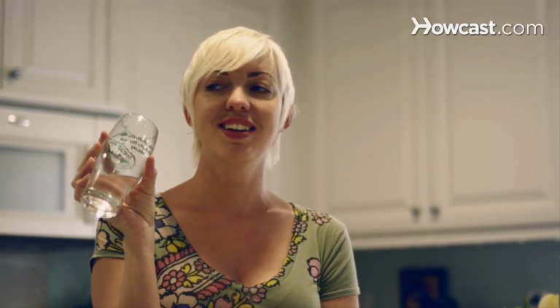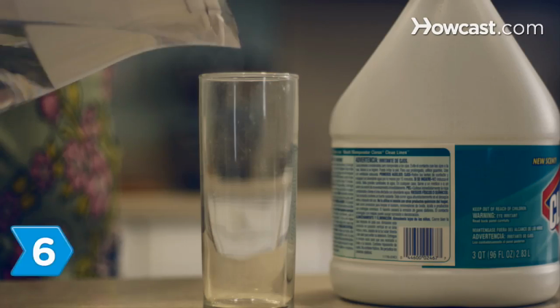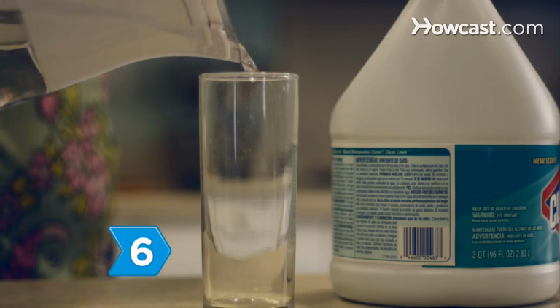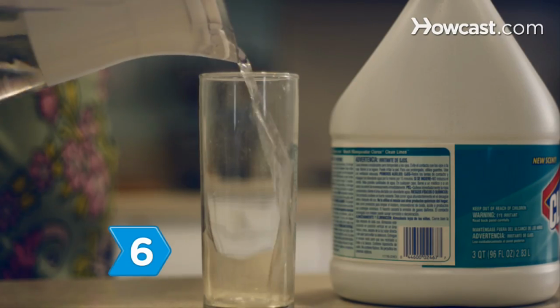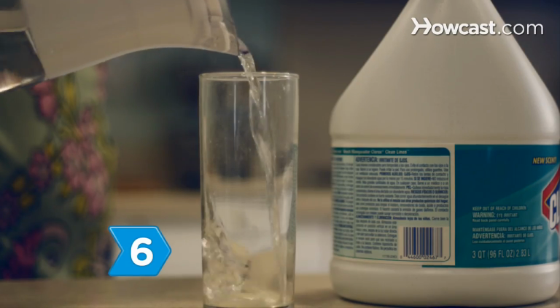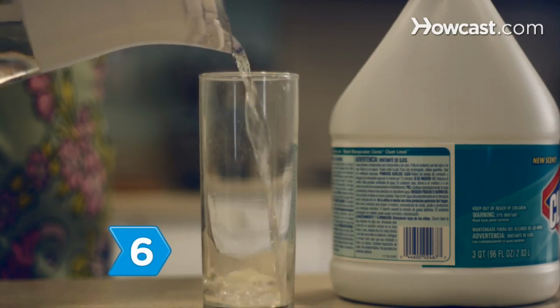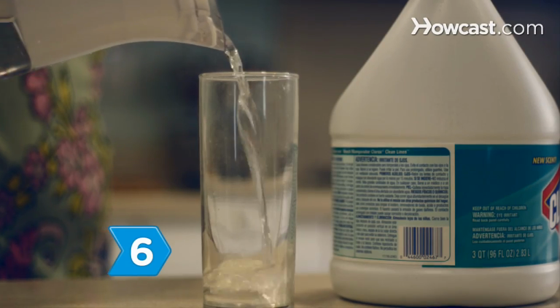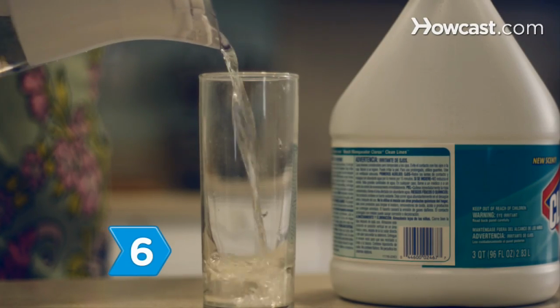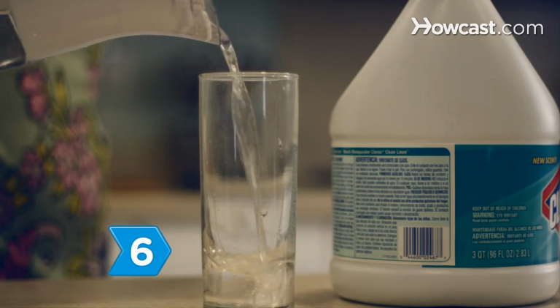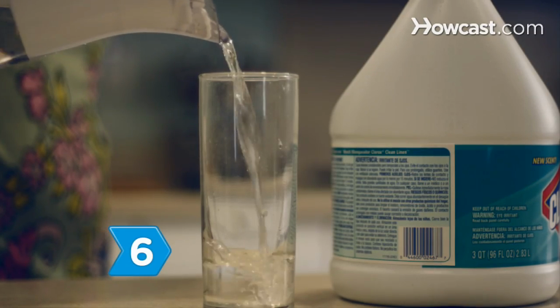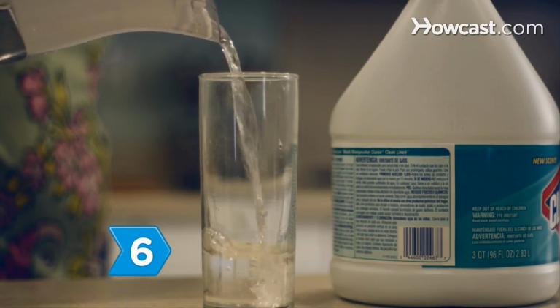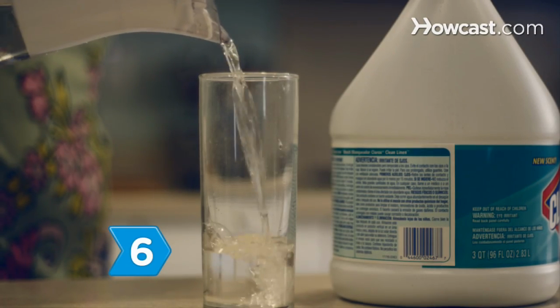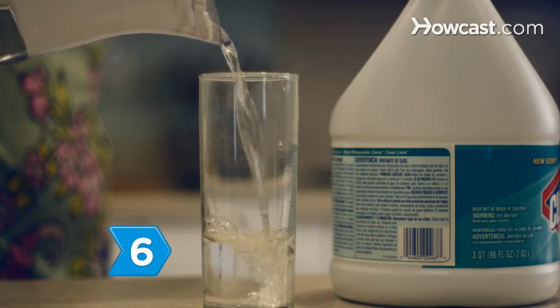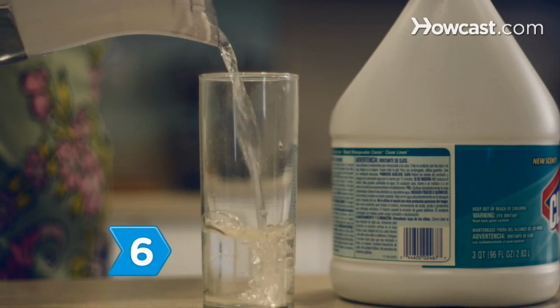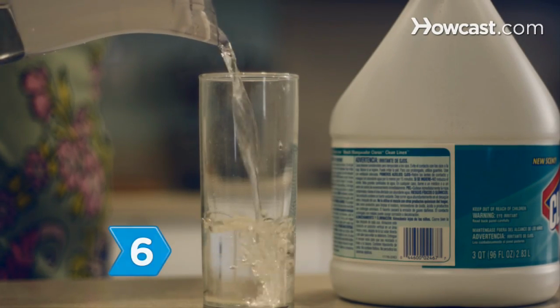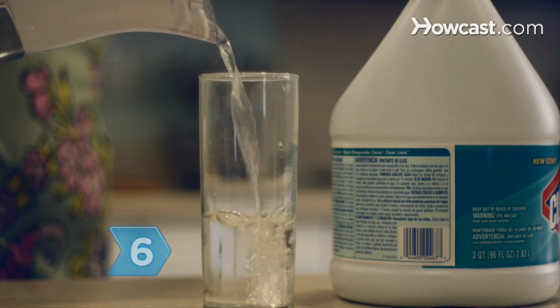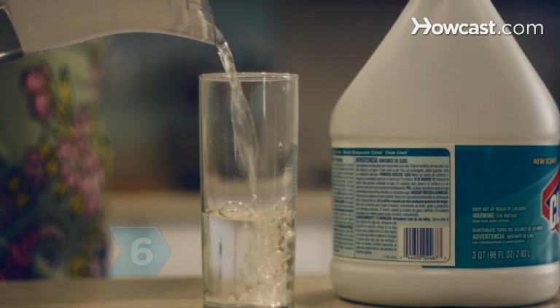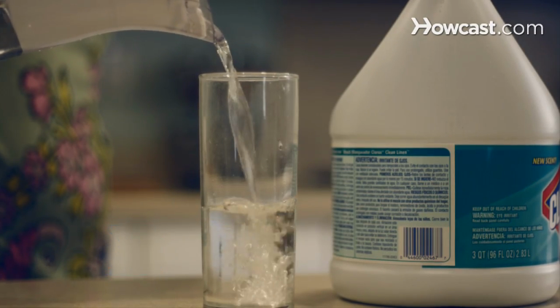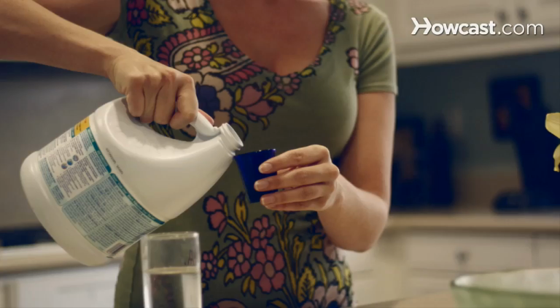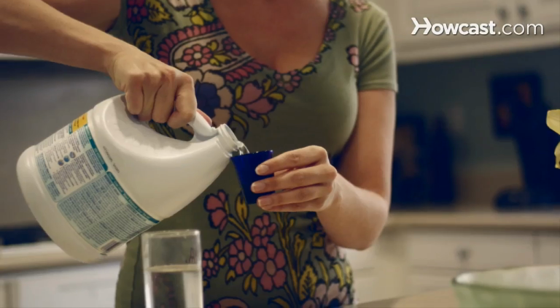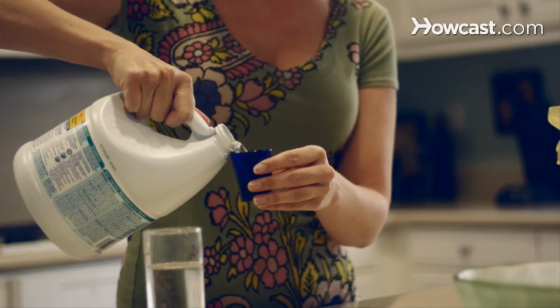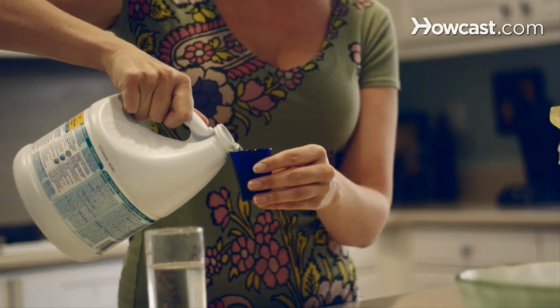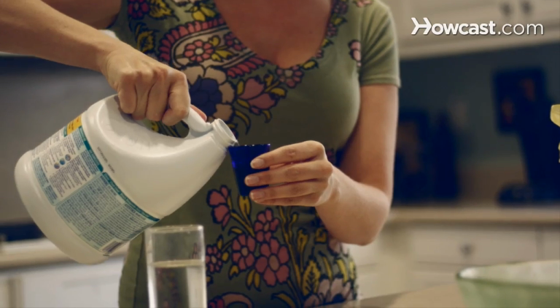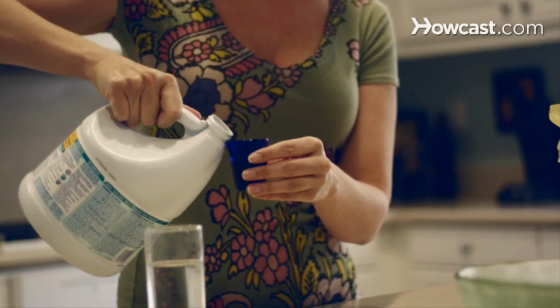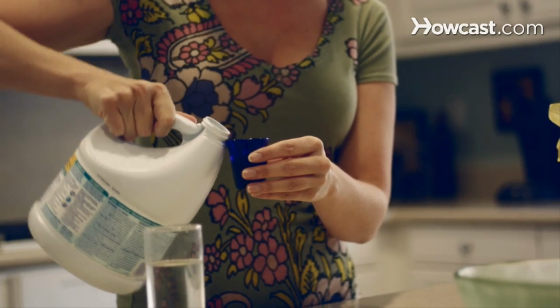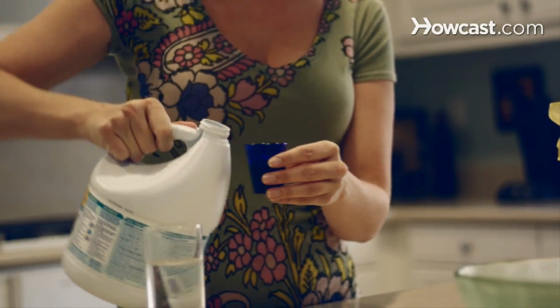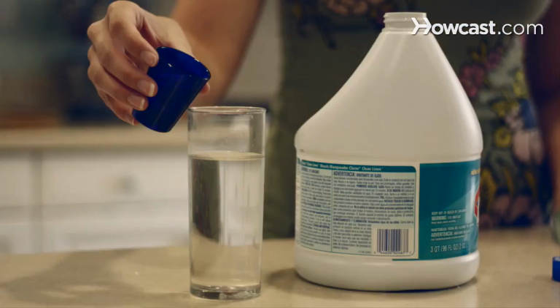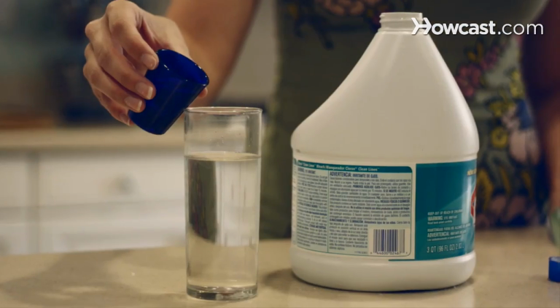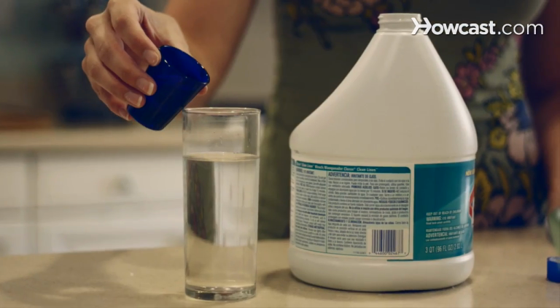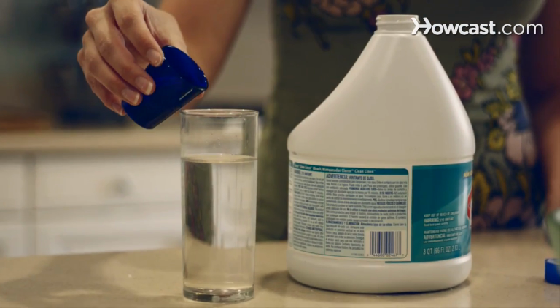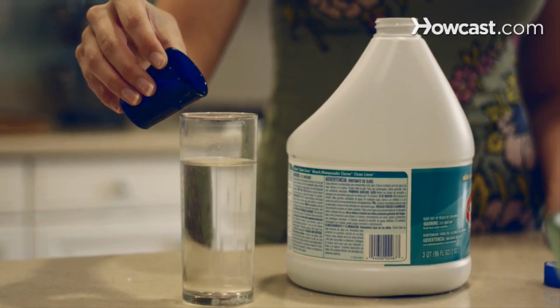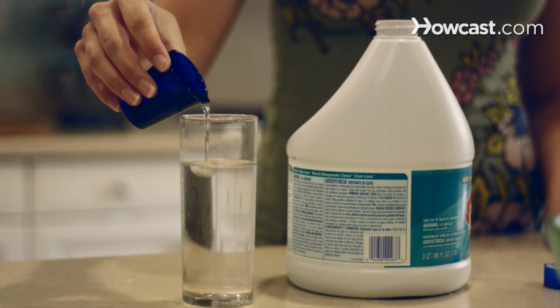Step 6. Soak dentures in a 10-to-1 part solution of water-to-household bleach to disinfect them.